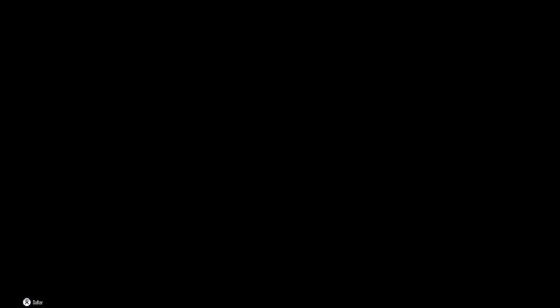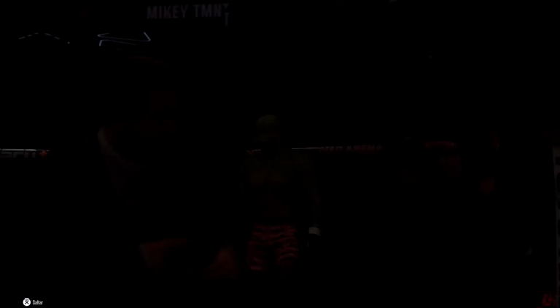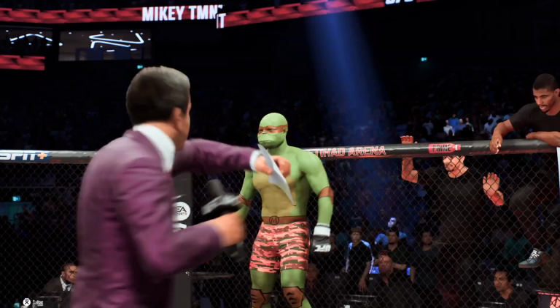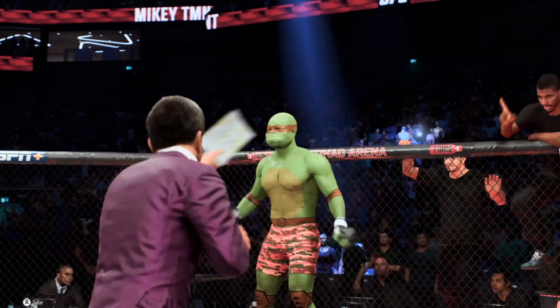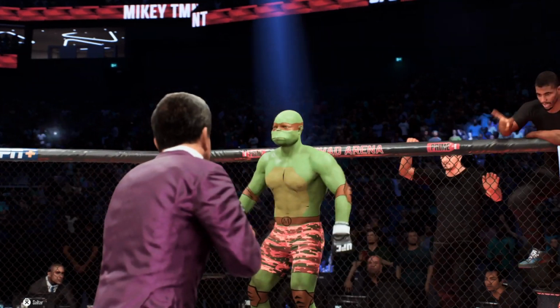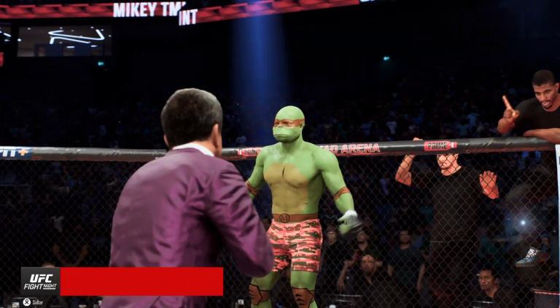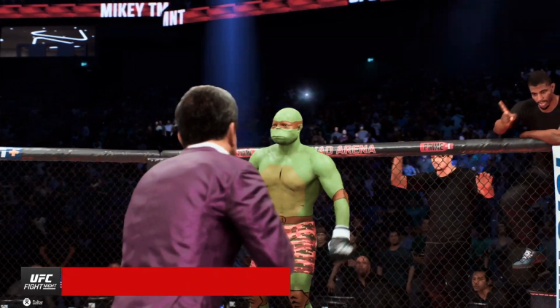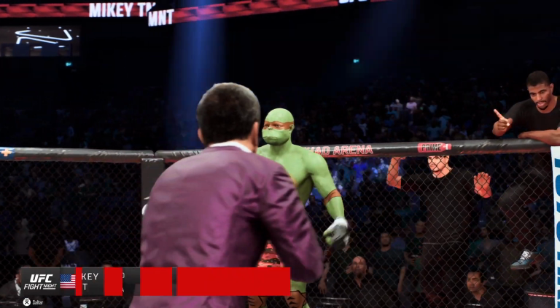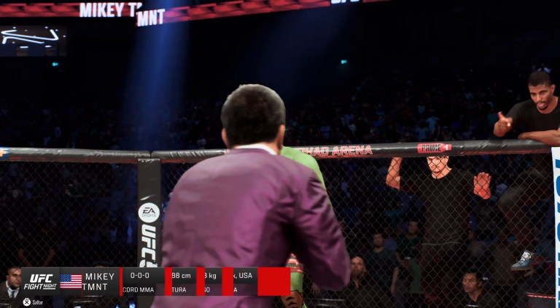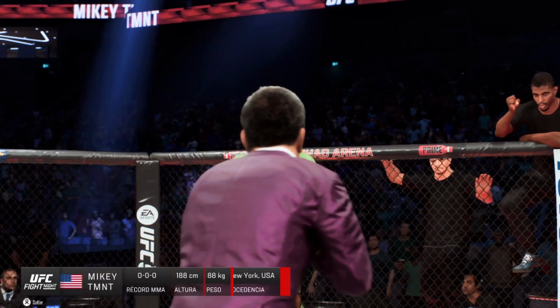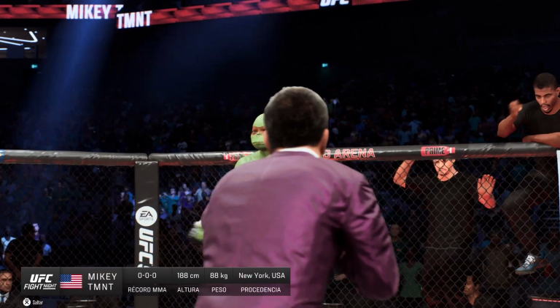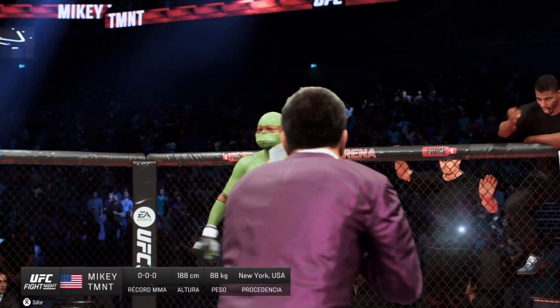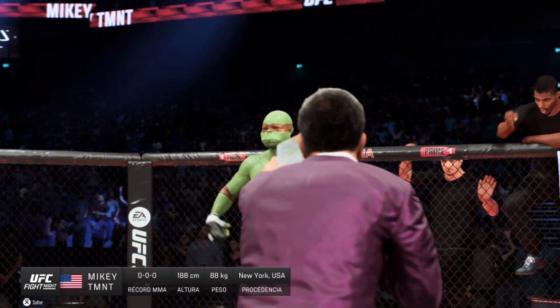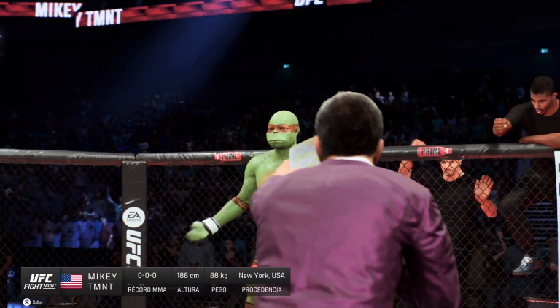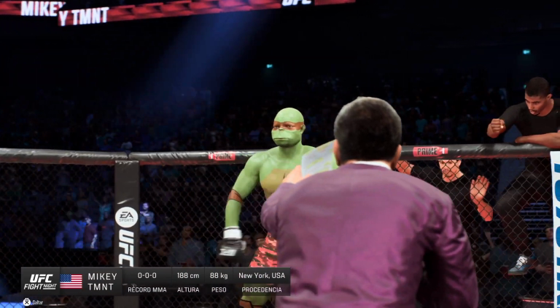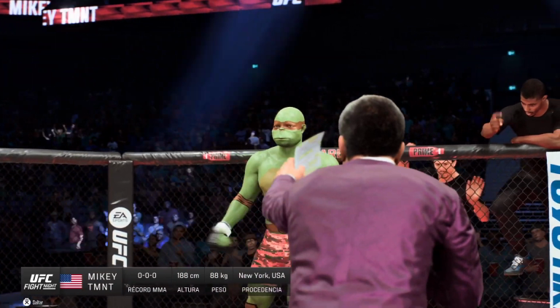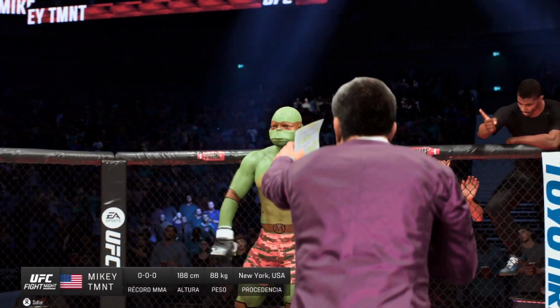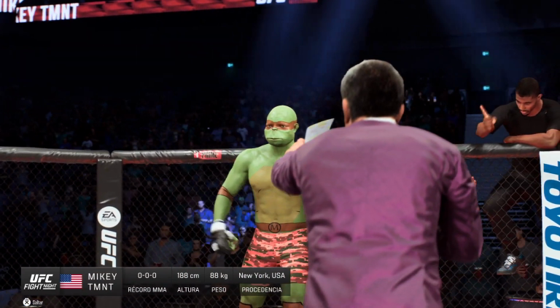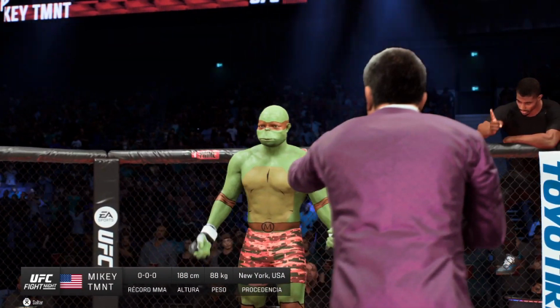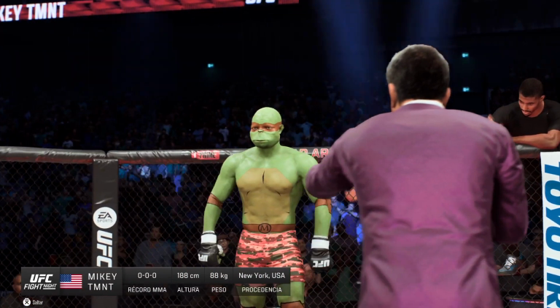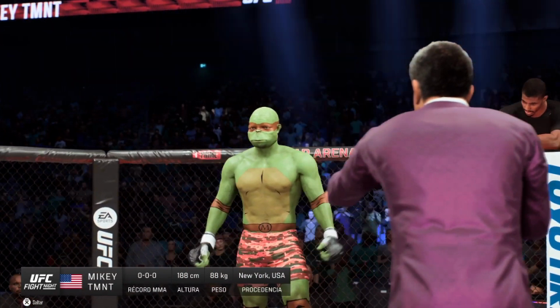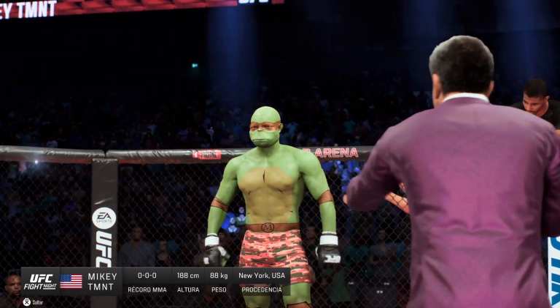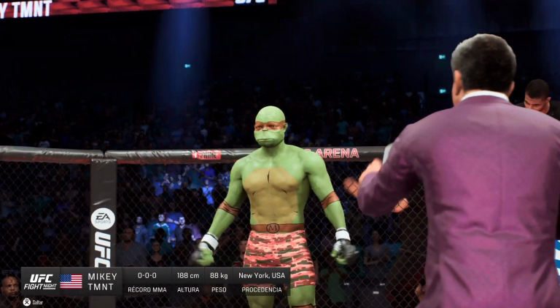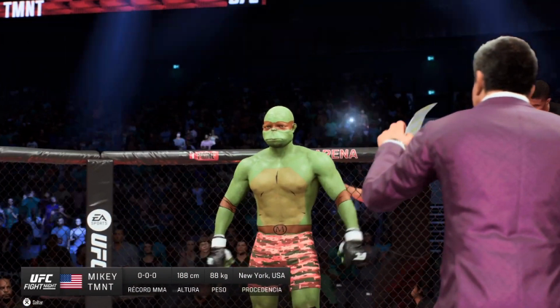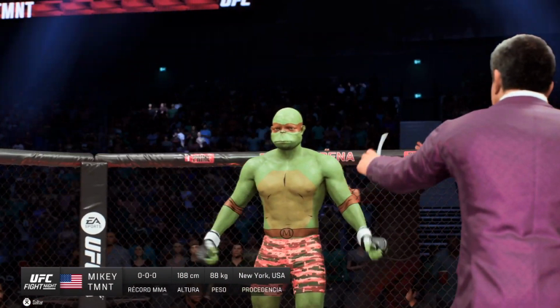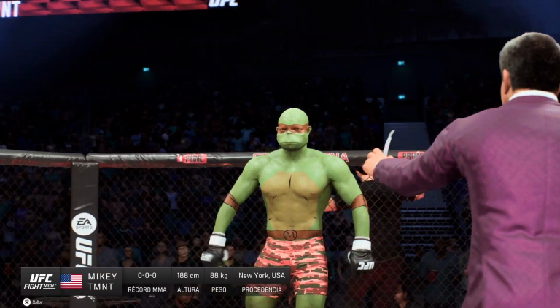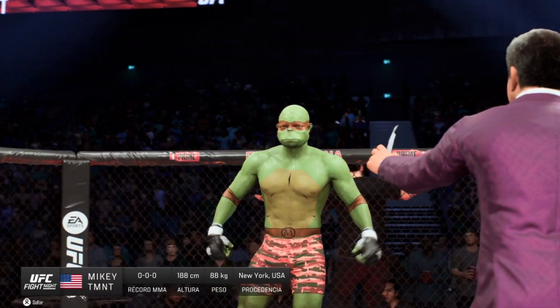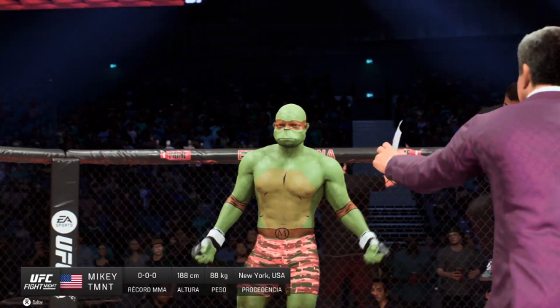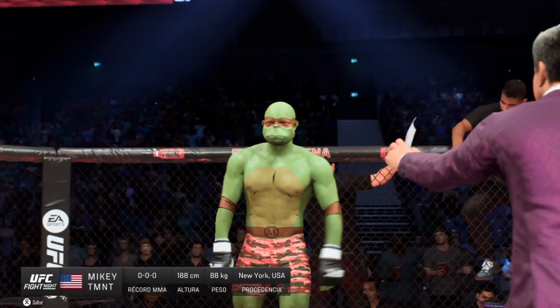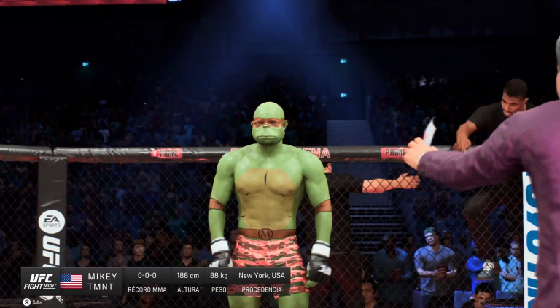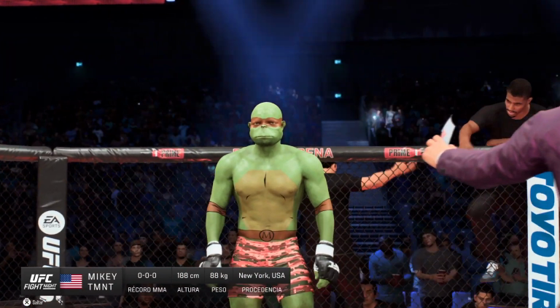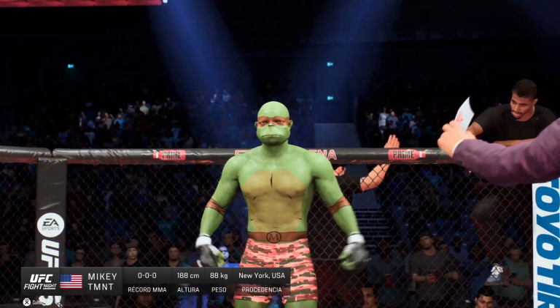And now introducing his opponent, fighting out of the red corner — Monster!